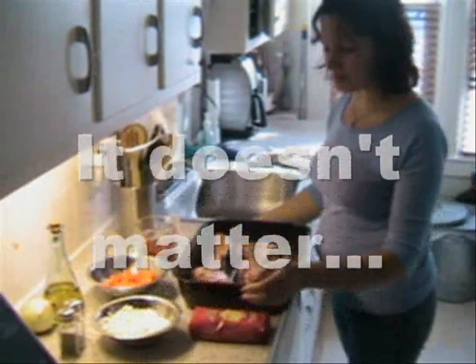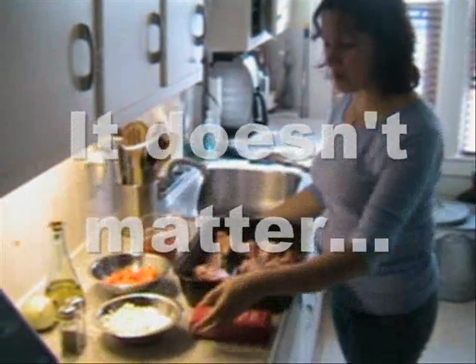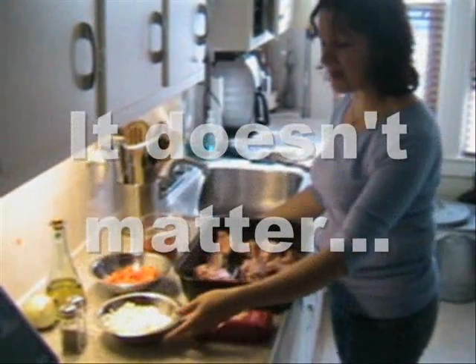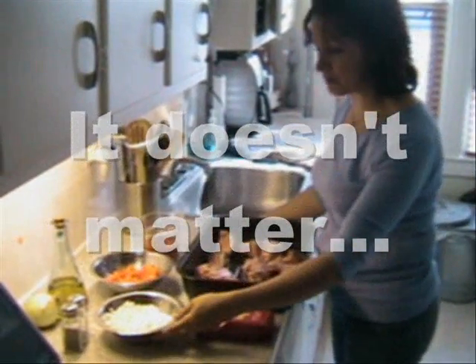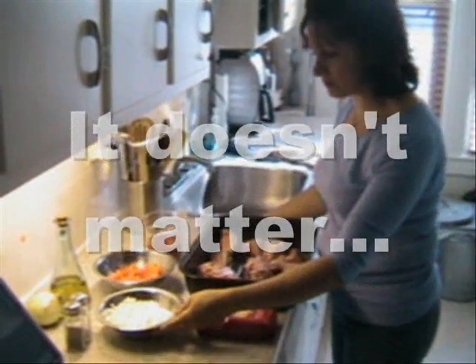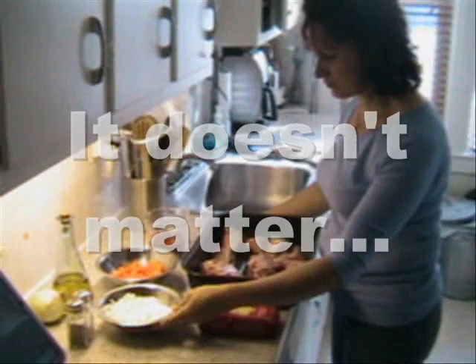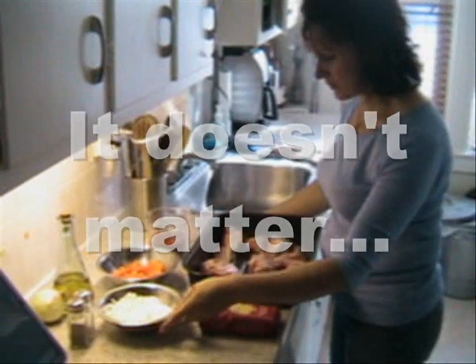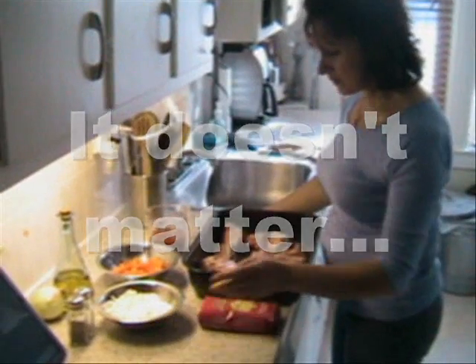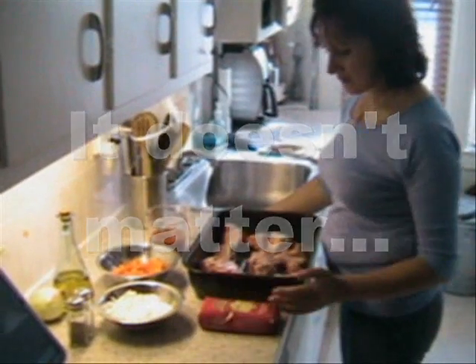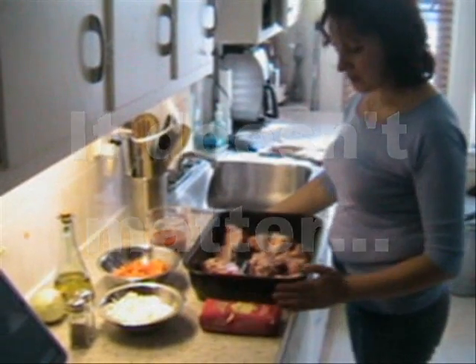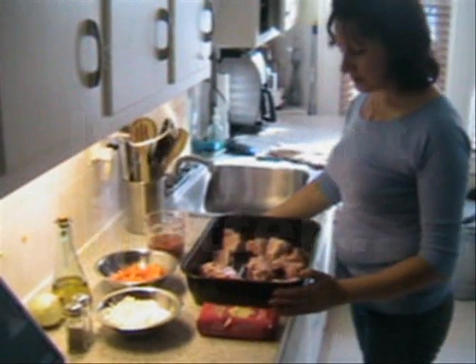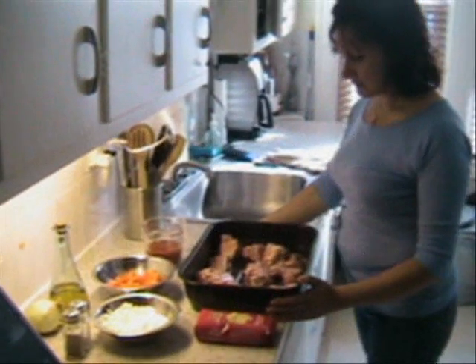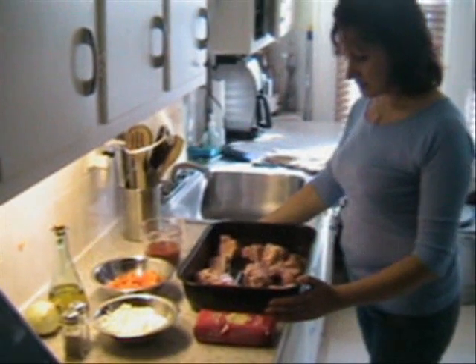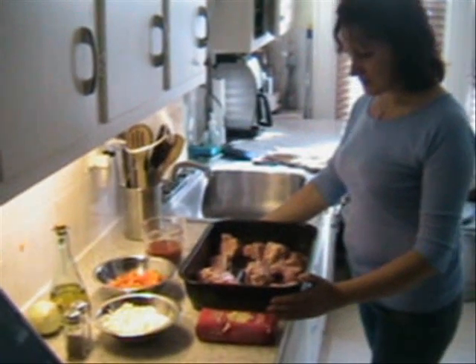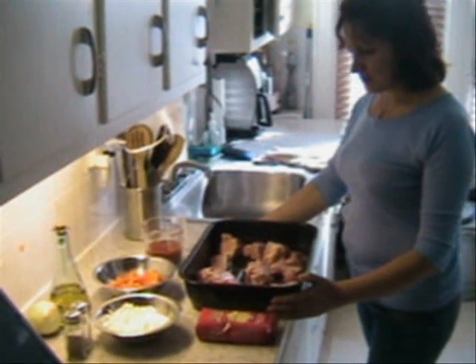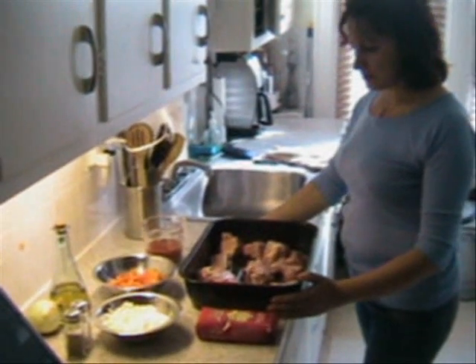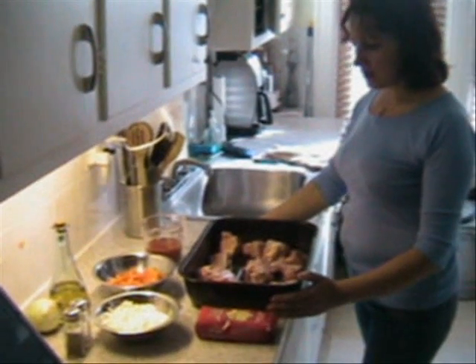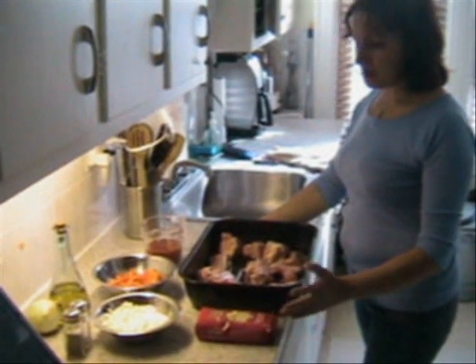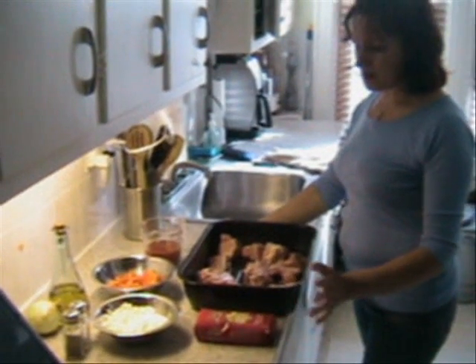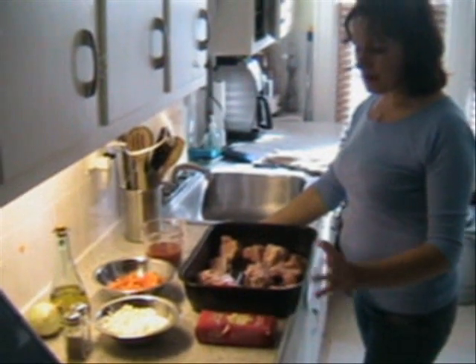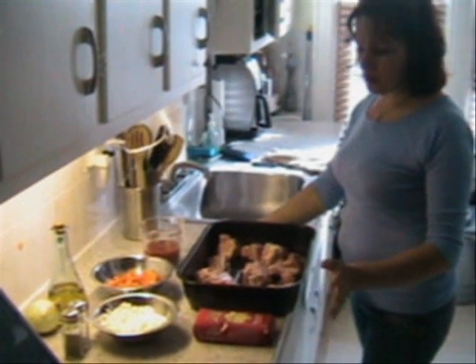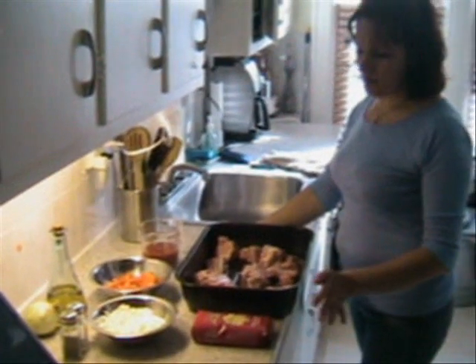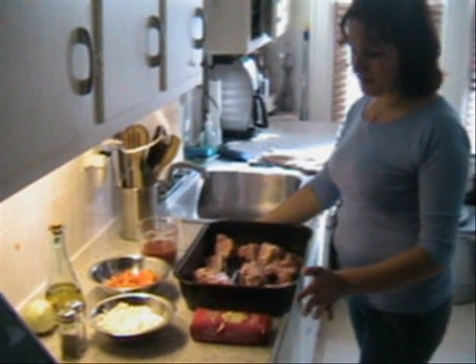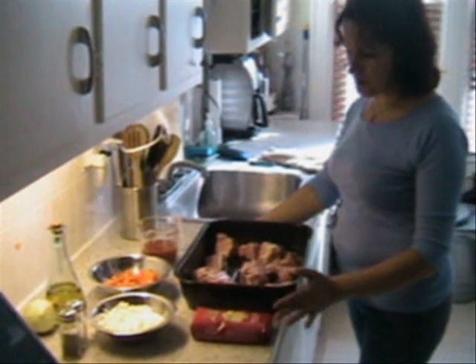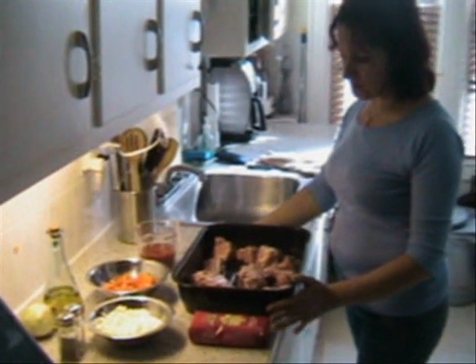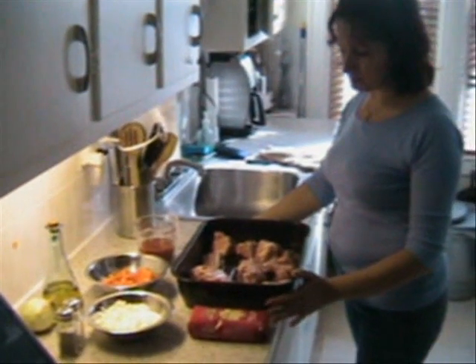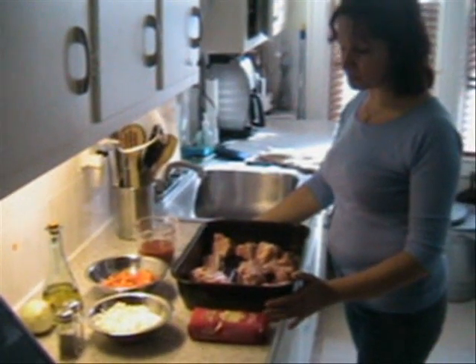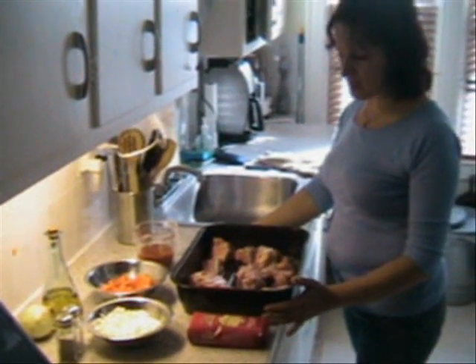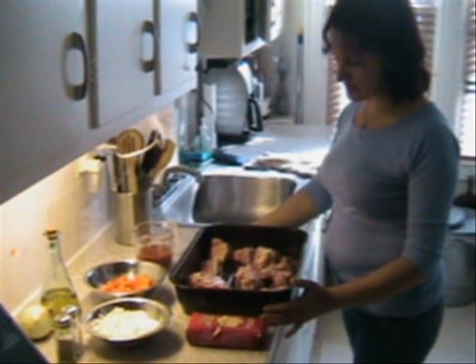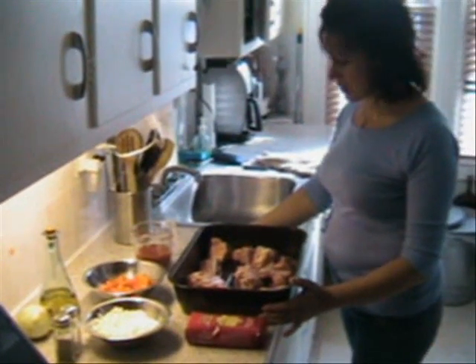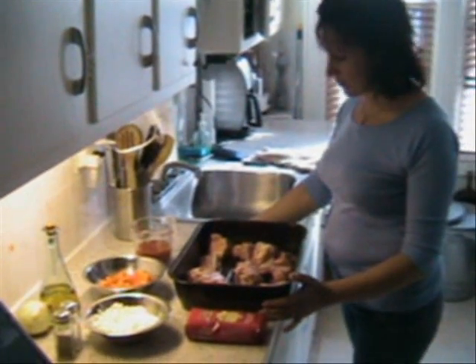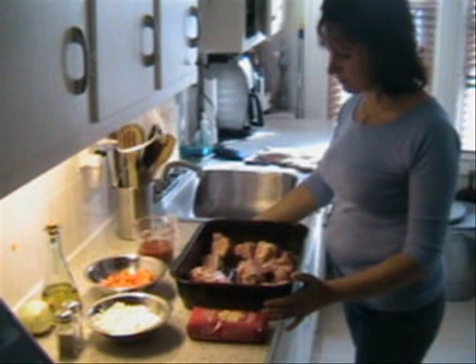One onion. What size onion — a big one, a large one? And you just chop it, right? Yes, chop it.